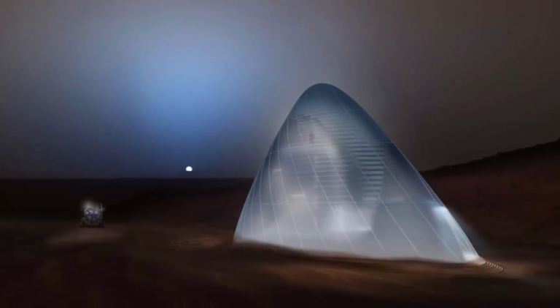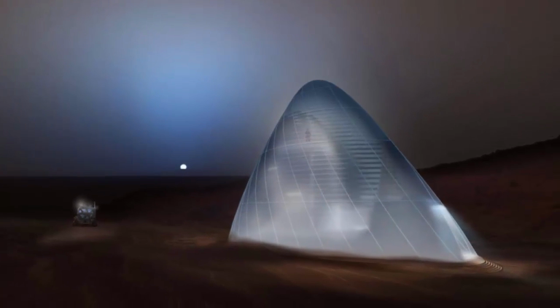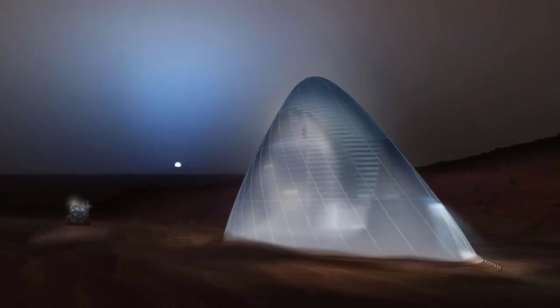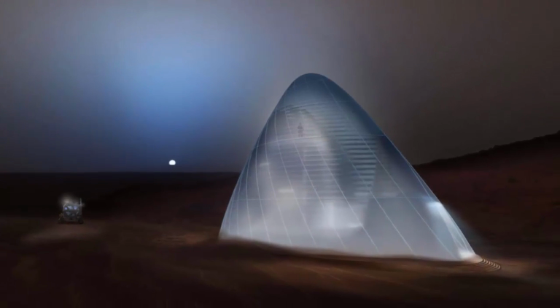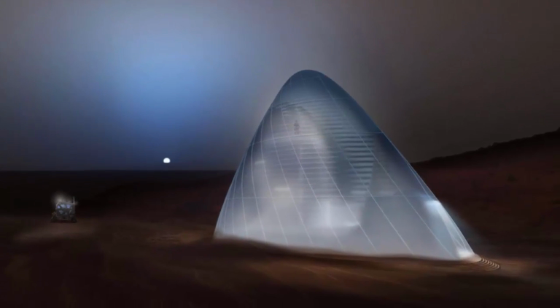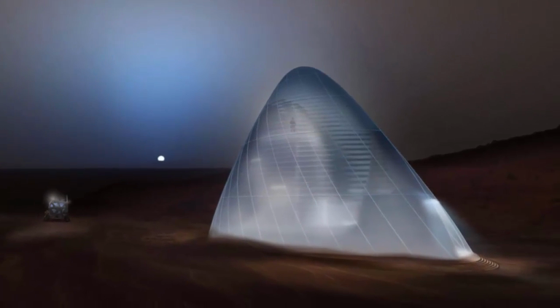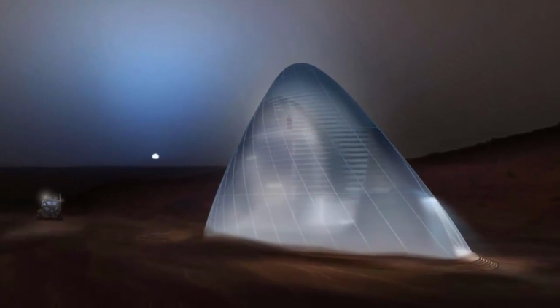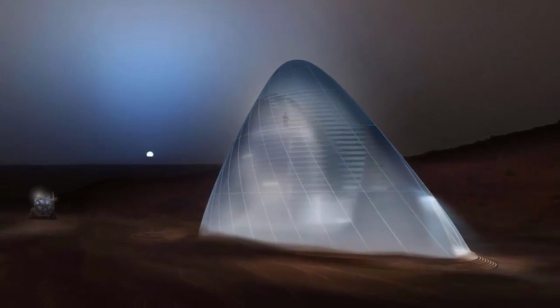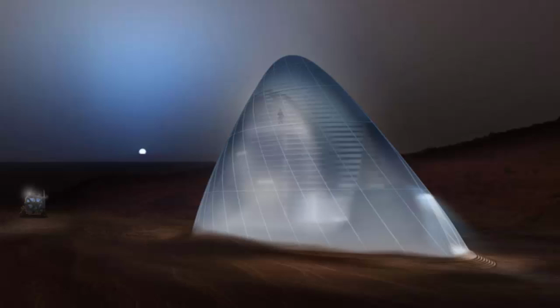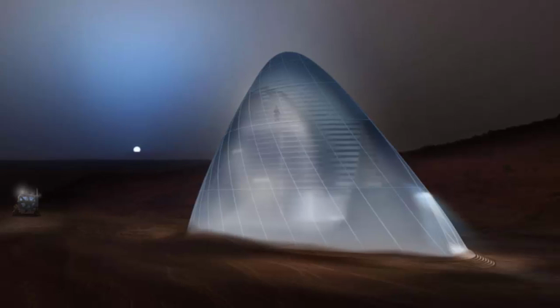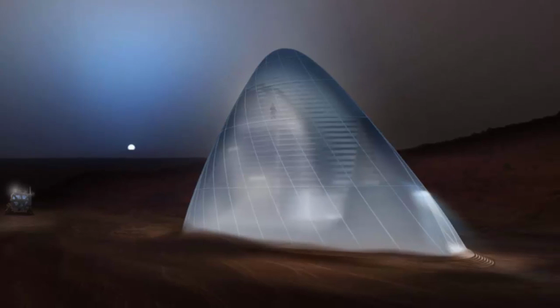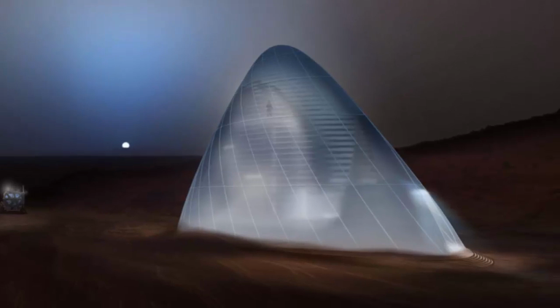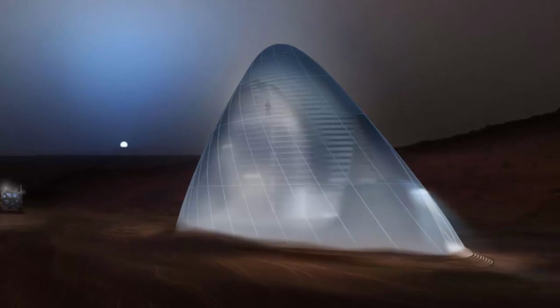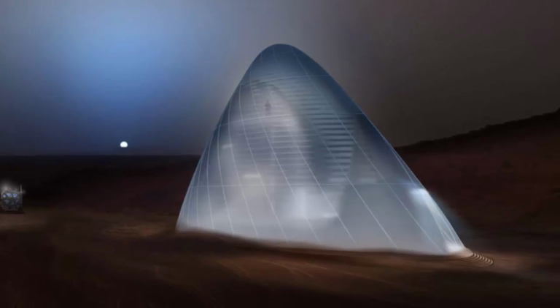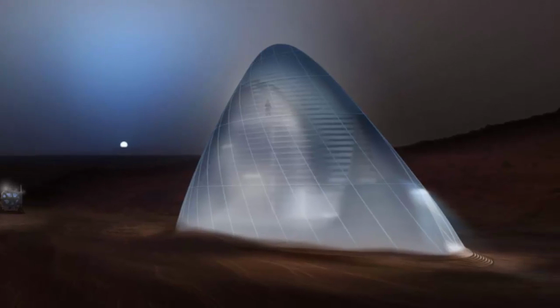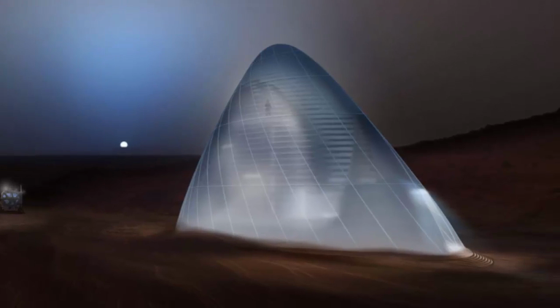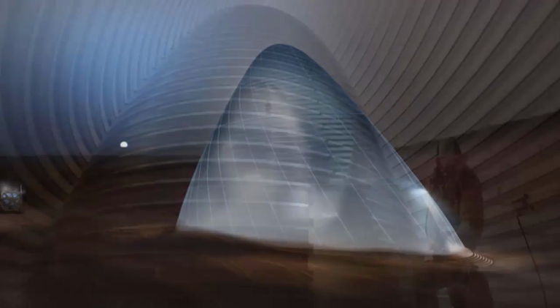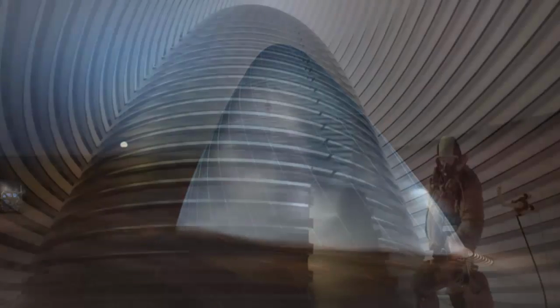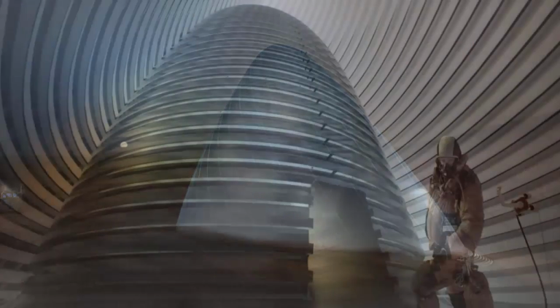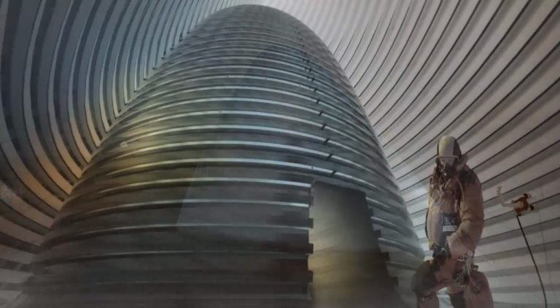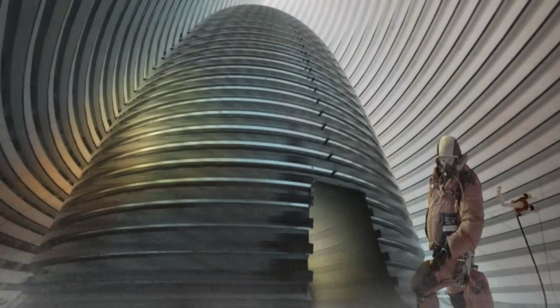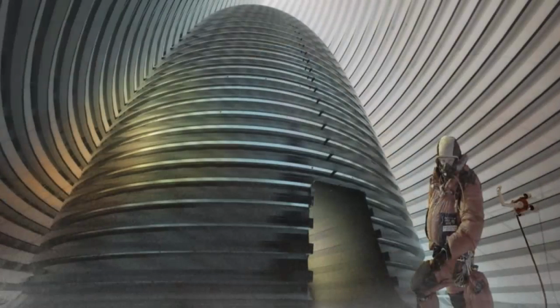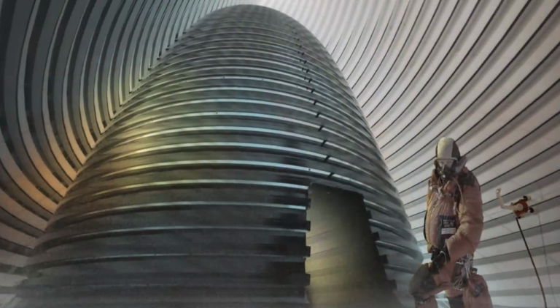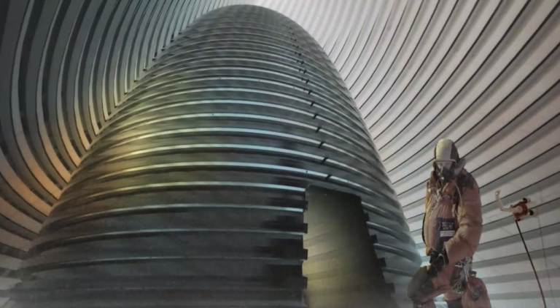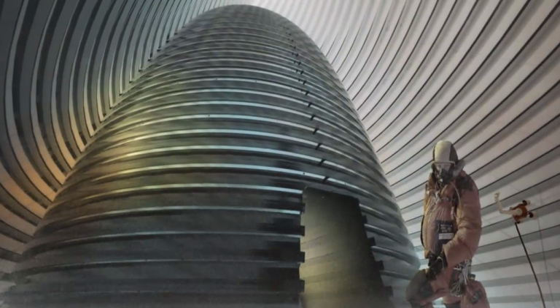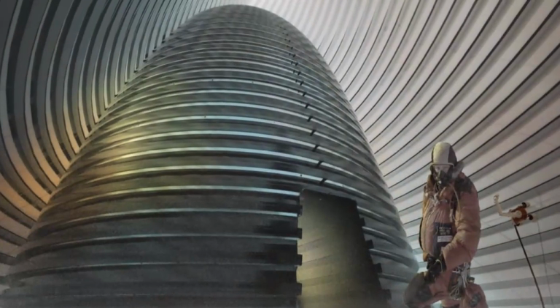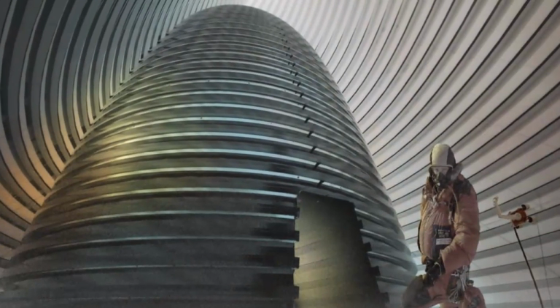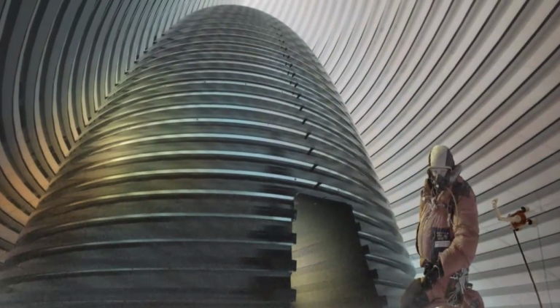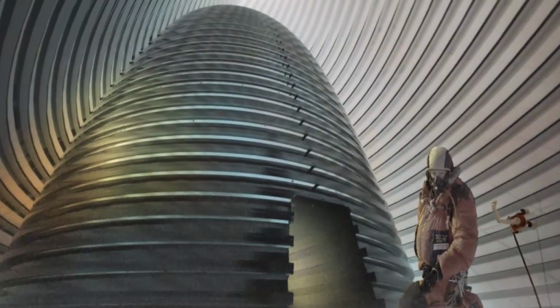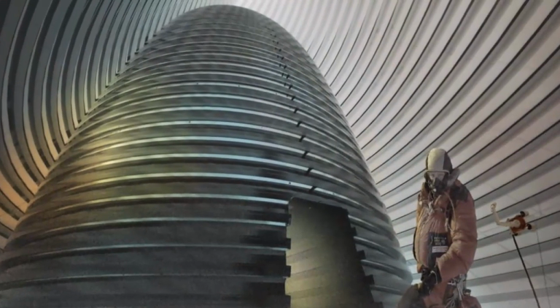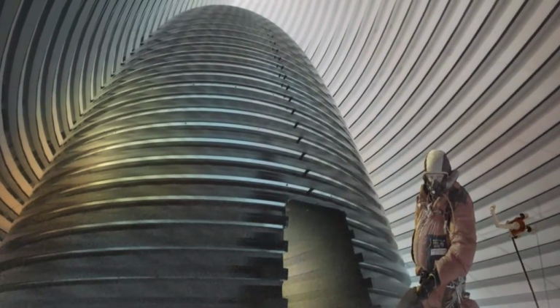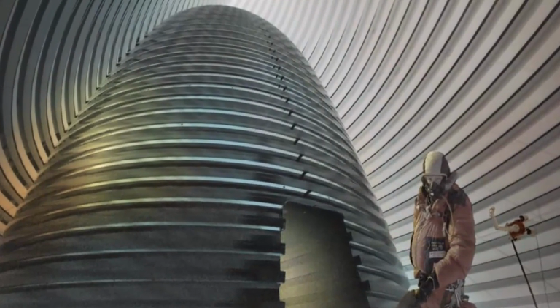Their new concept describes a torus — a large, inflatable inner tube — lined with a shell of water ice.